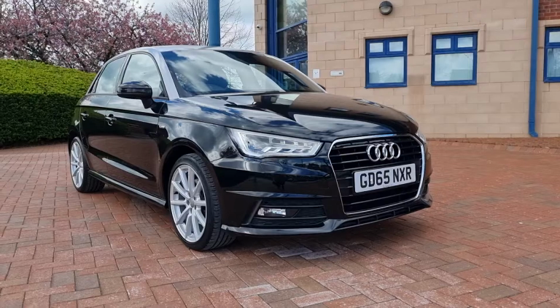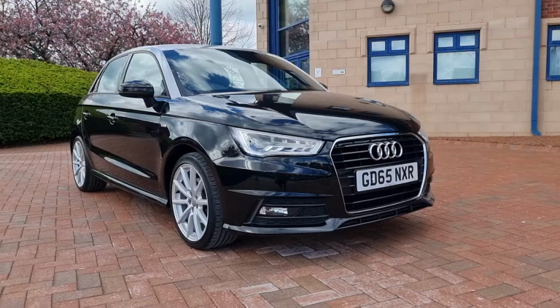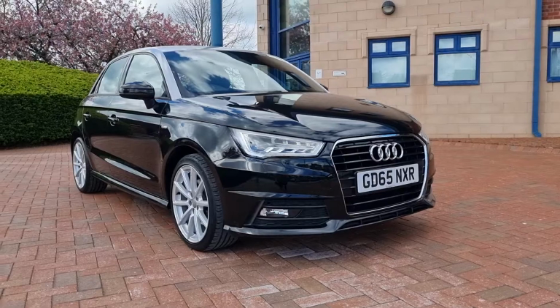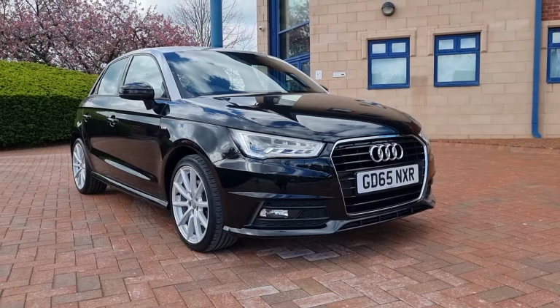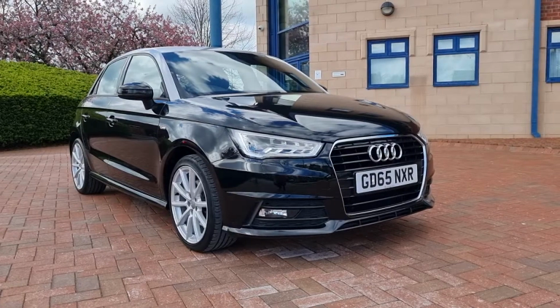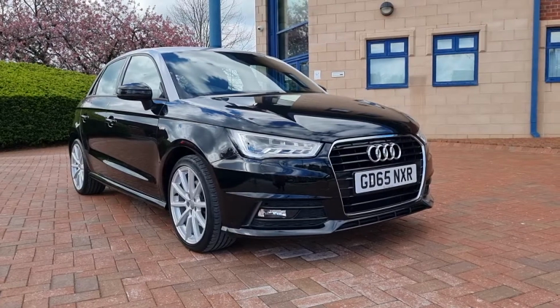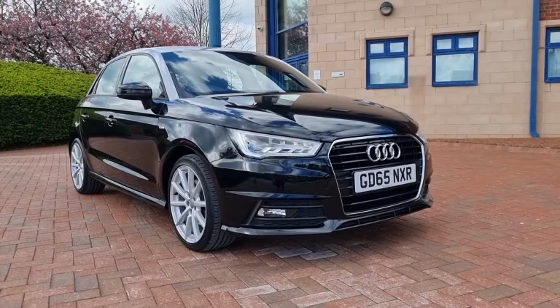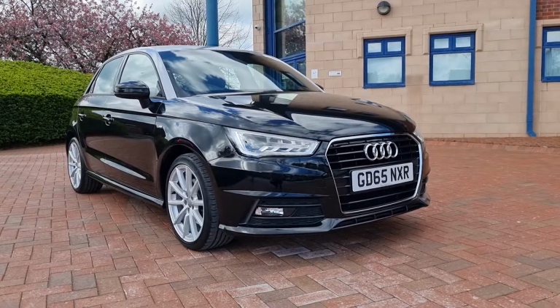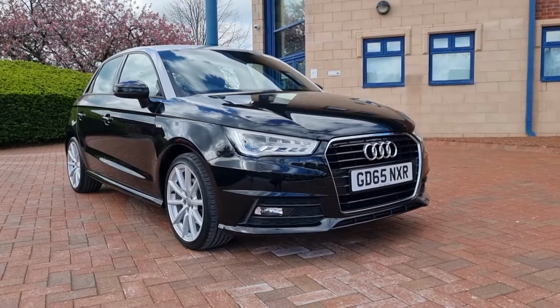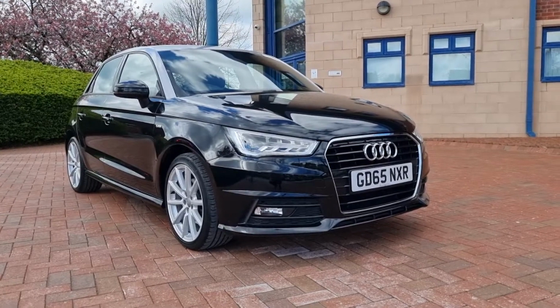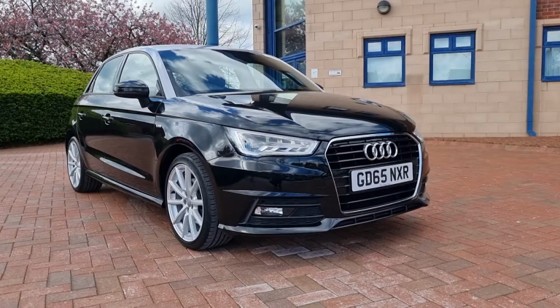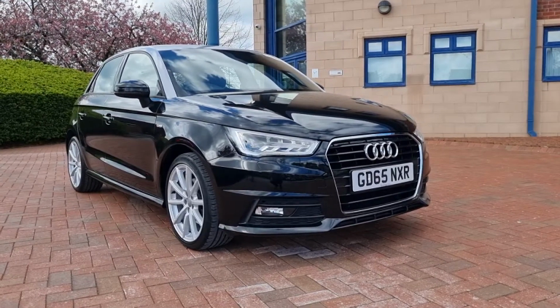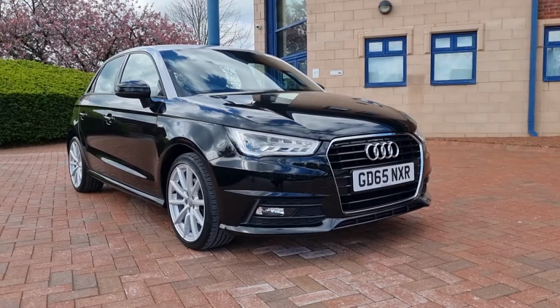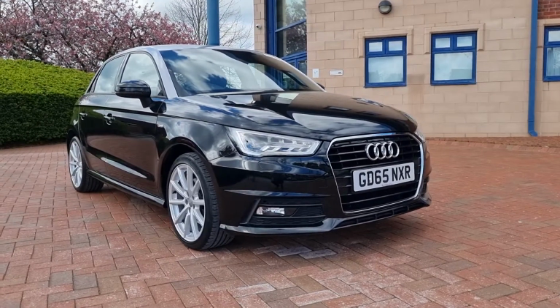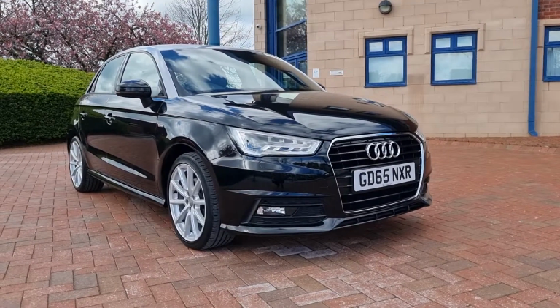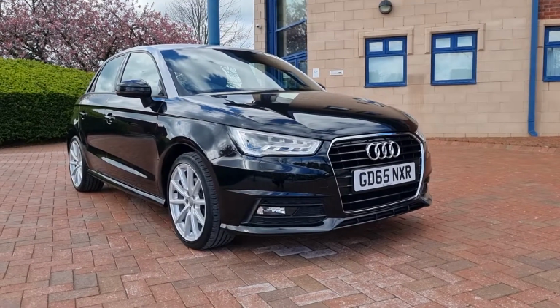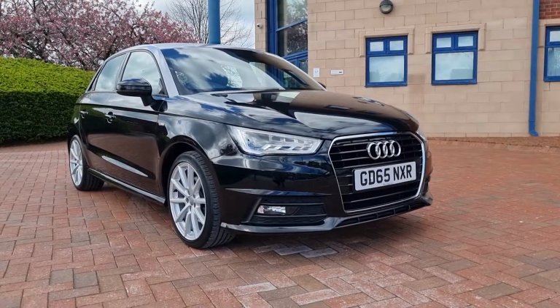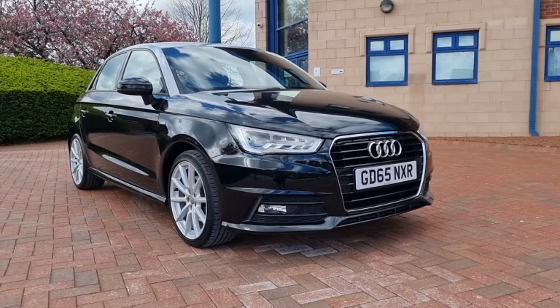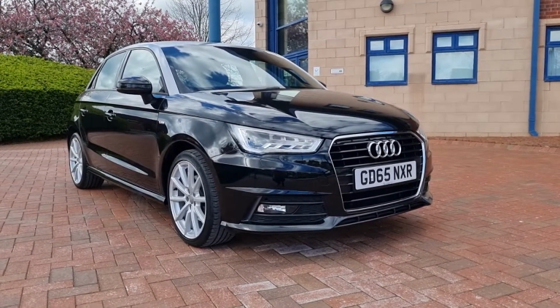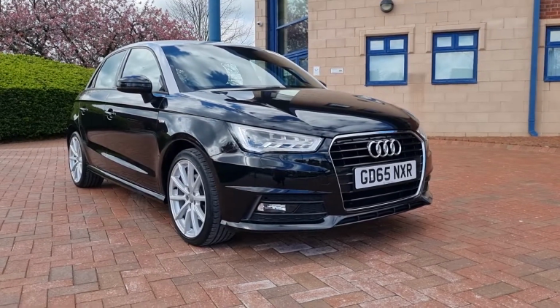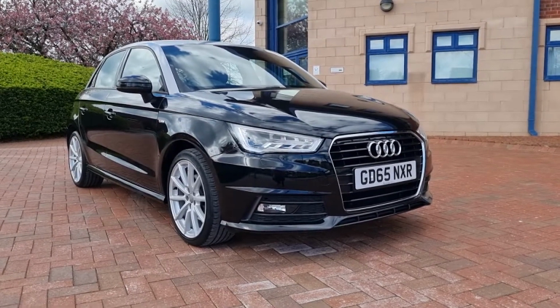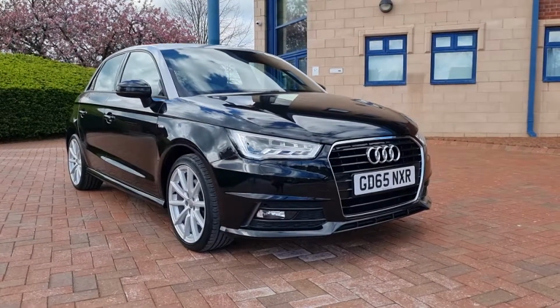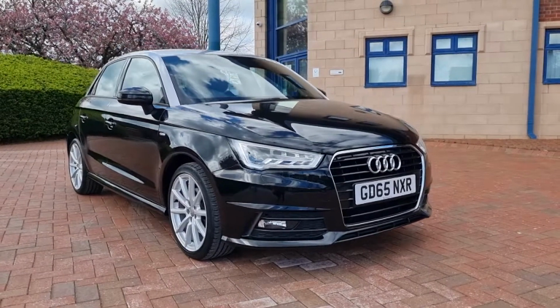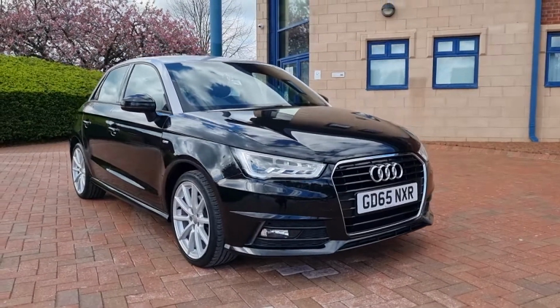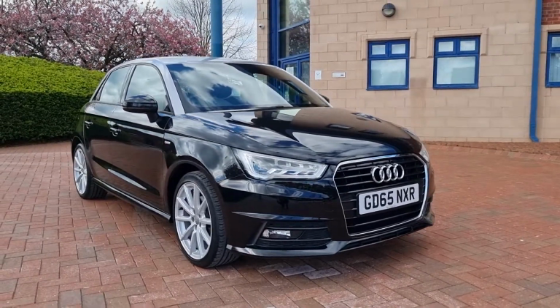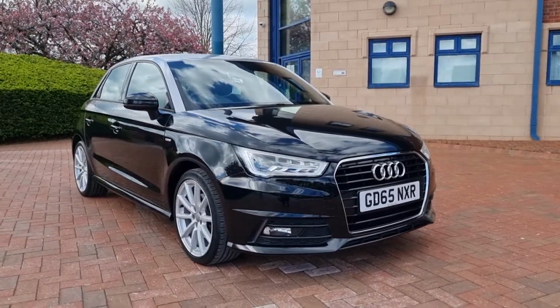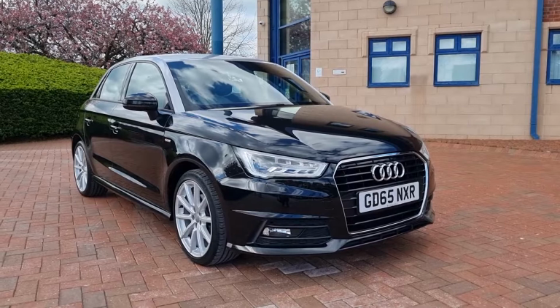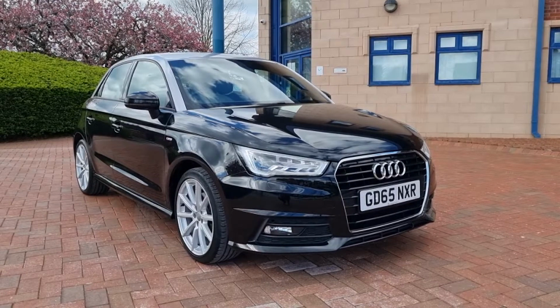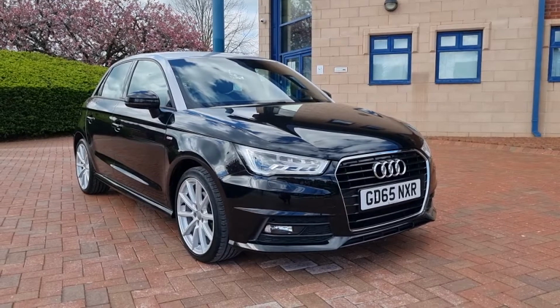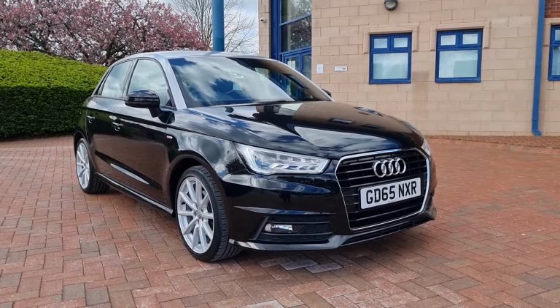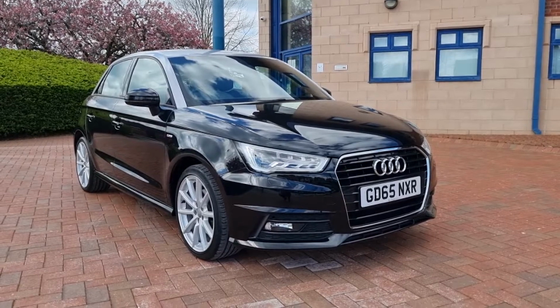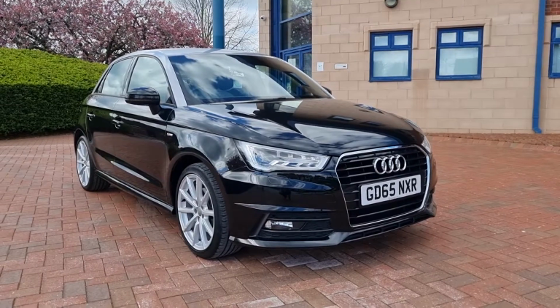Good afternoon, folks. Welcome to Shelton Car Sales here on a Saturday afternoon. Walk and talk video of this new arrival to the showroom today.